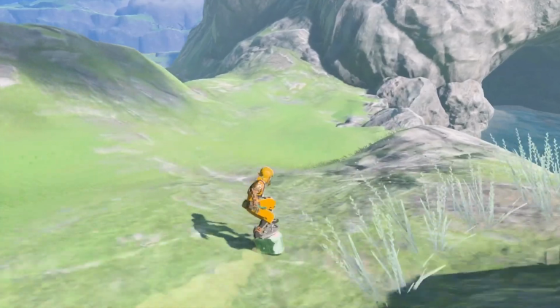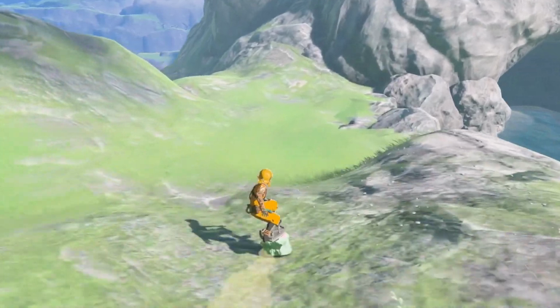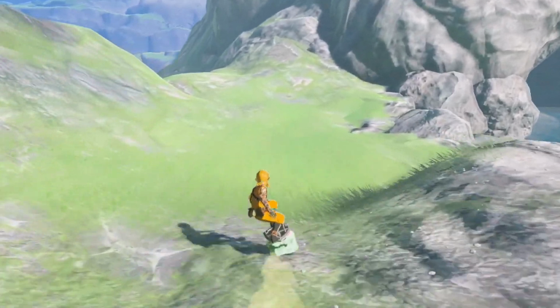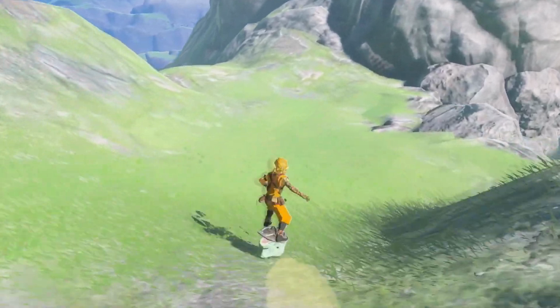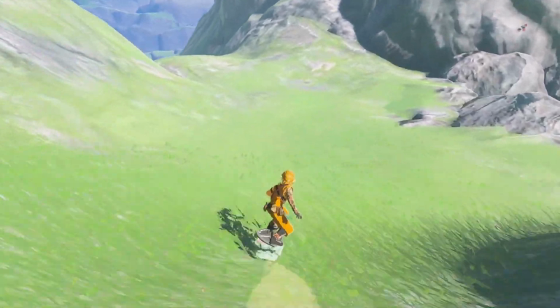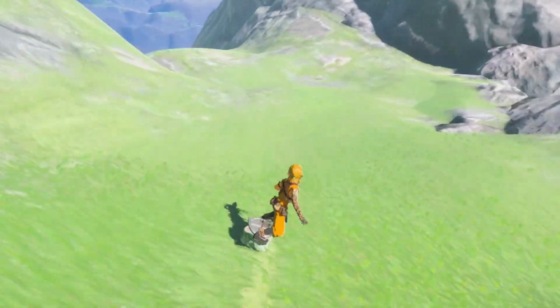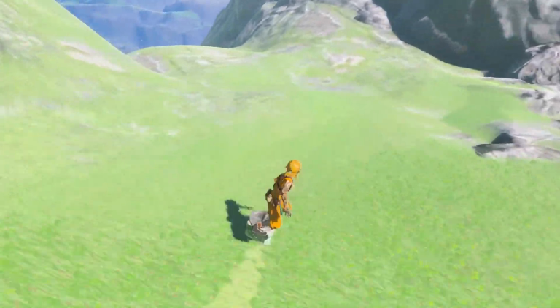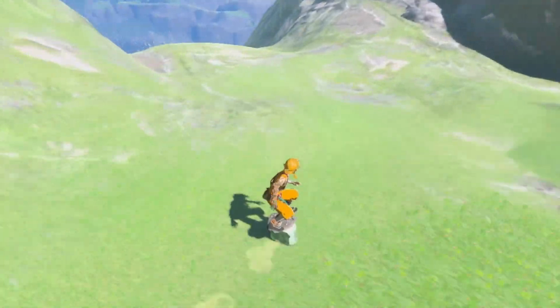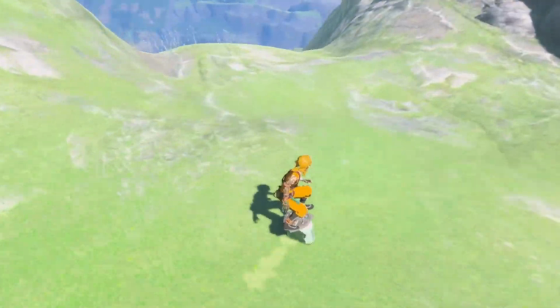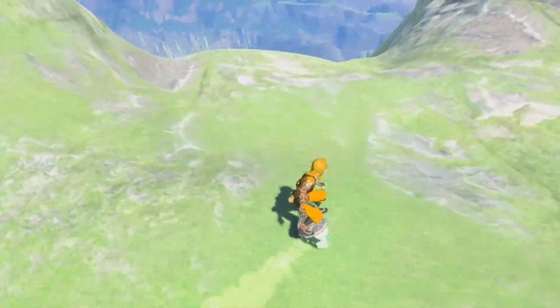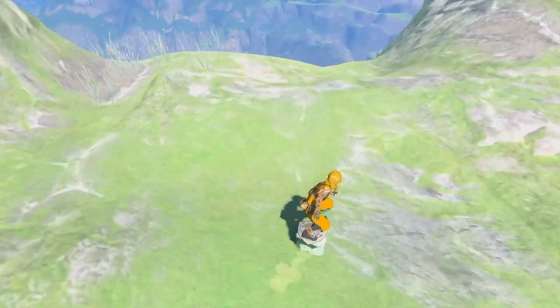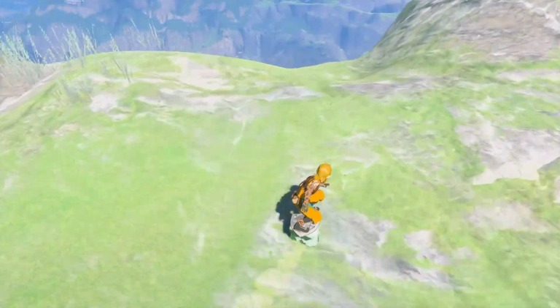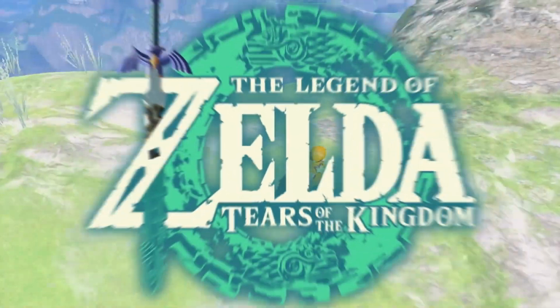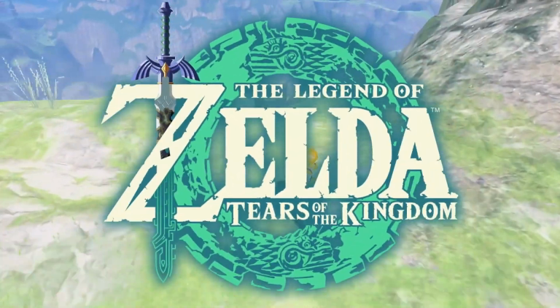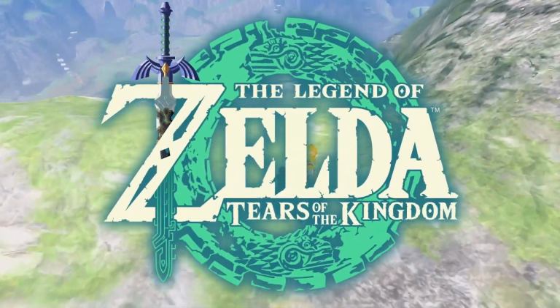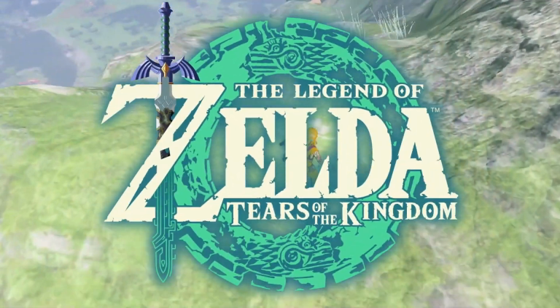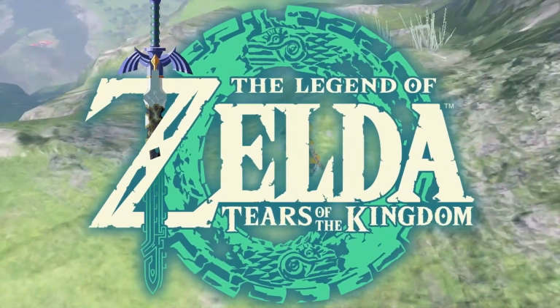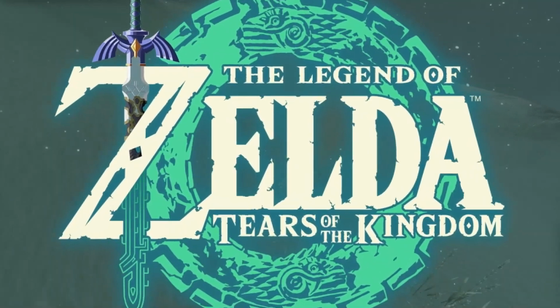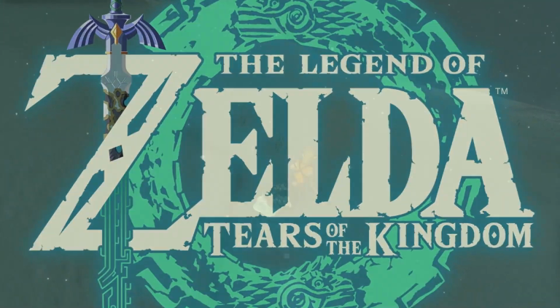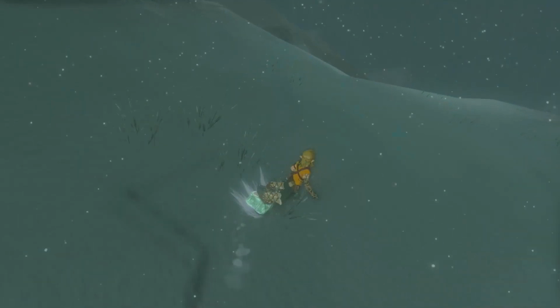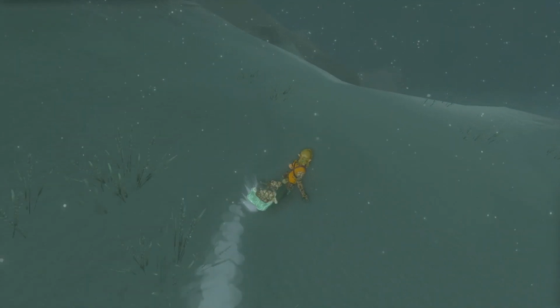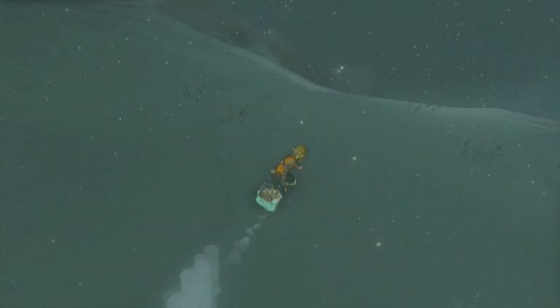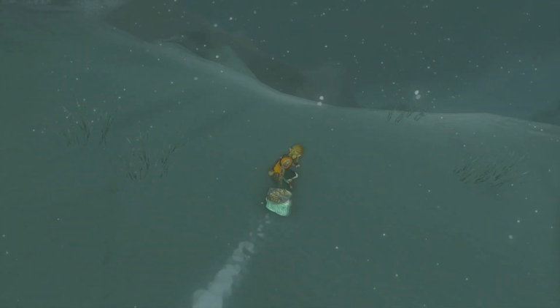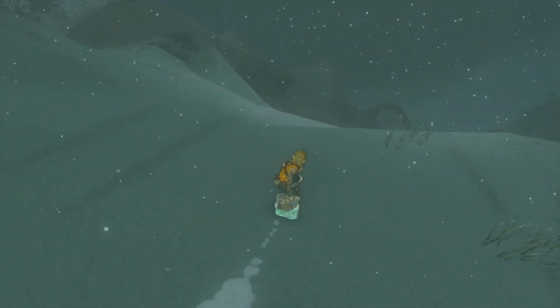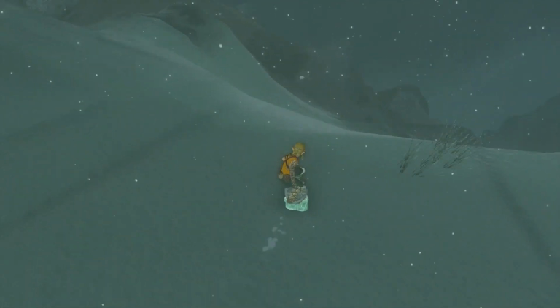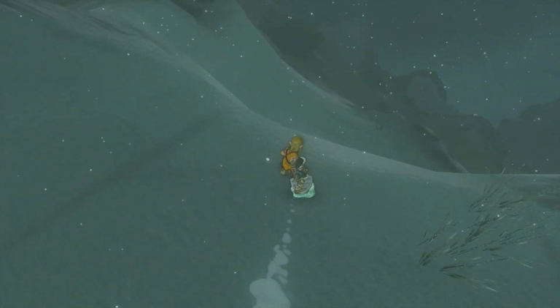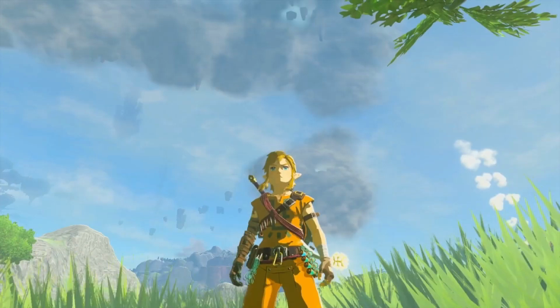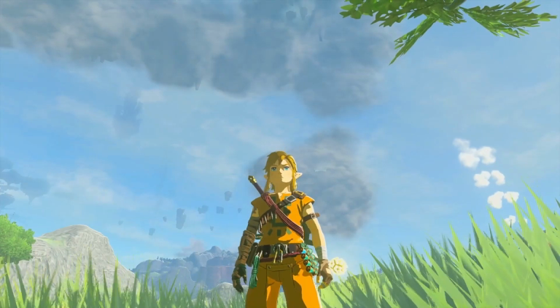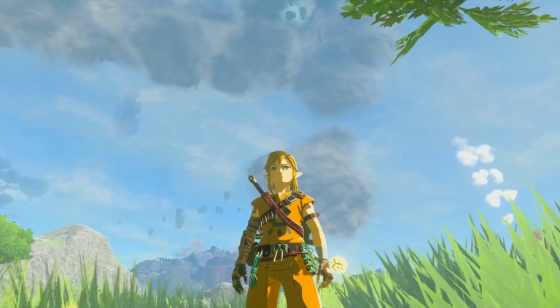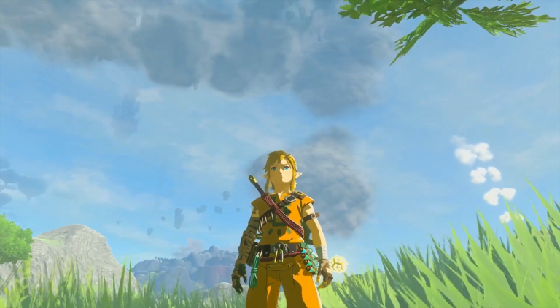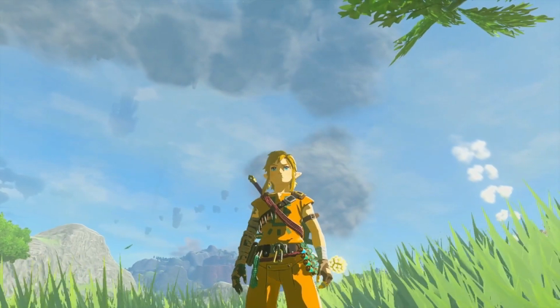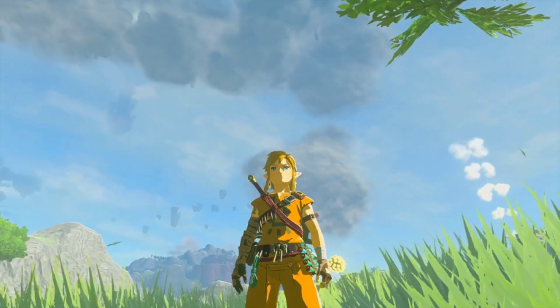I found the best place to shield surf in Zelda Tears of the Kingdom, and I'd like to show you how I found it. But let's back up first.